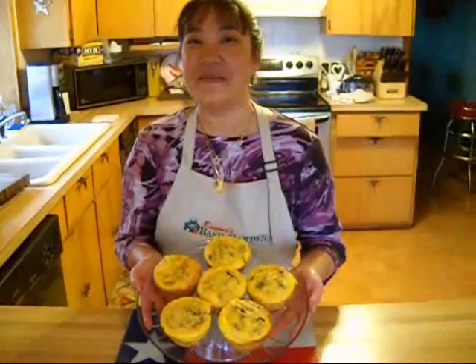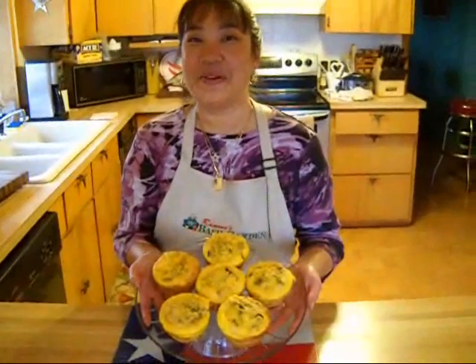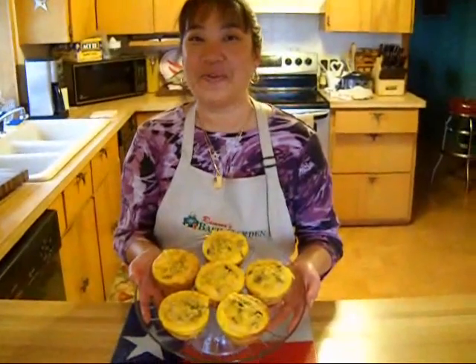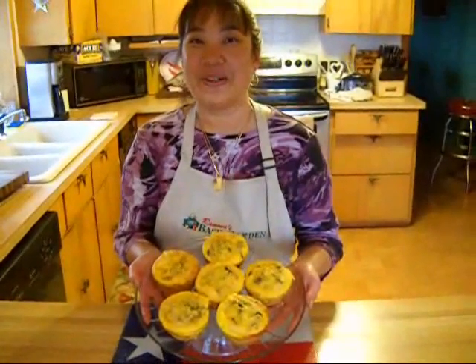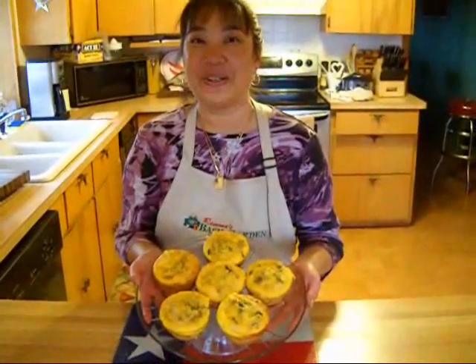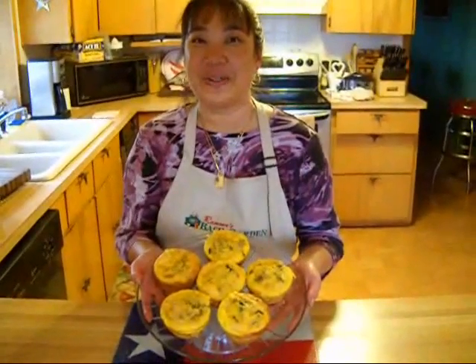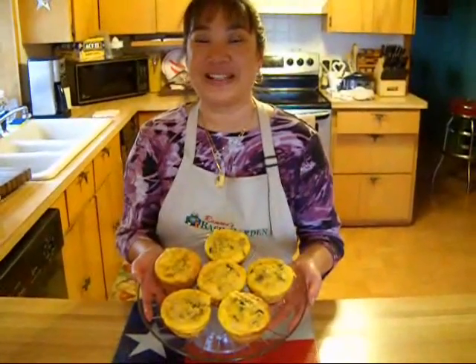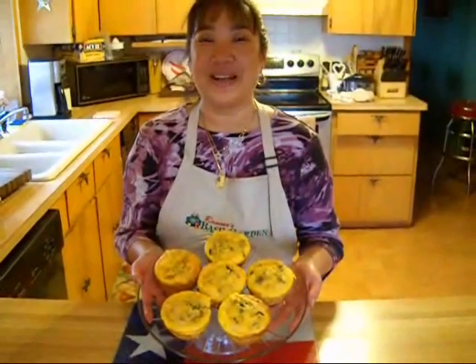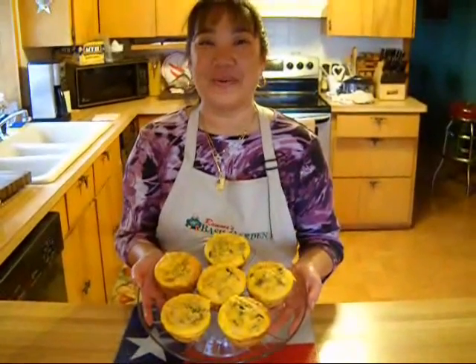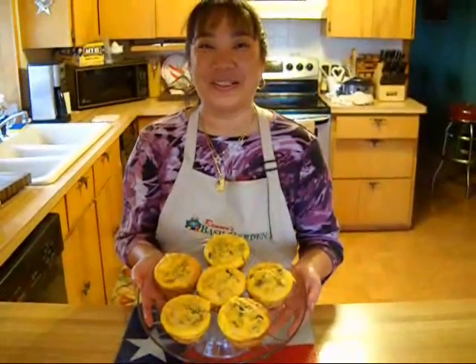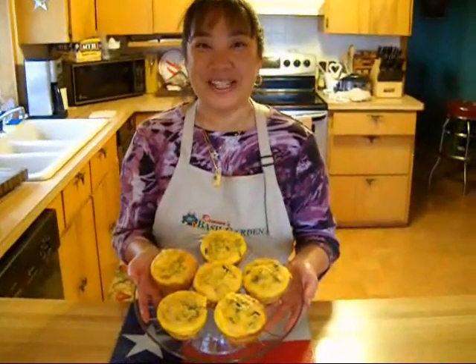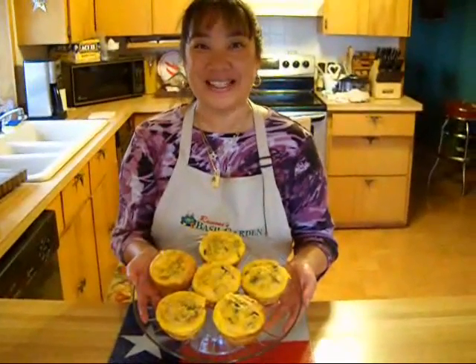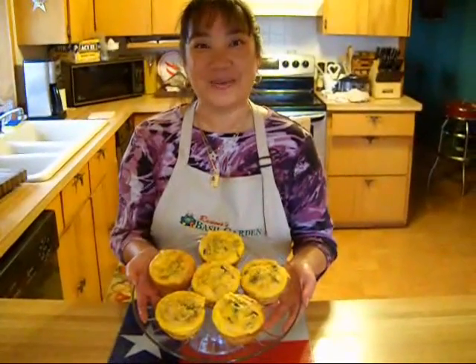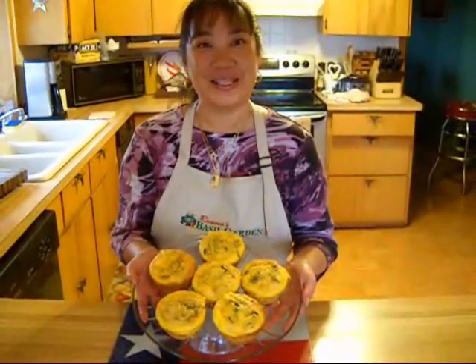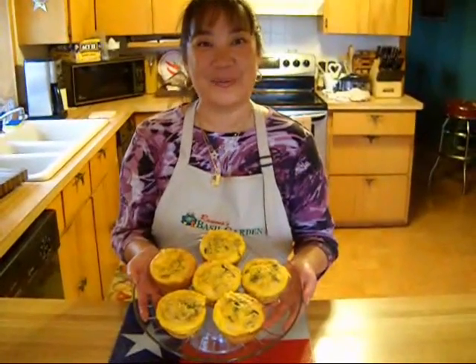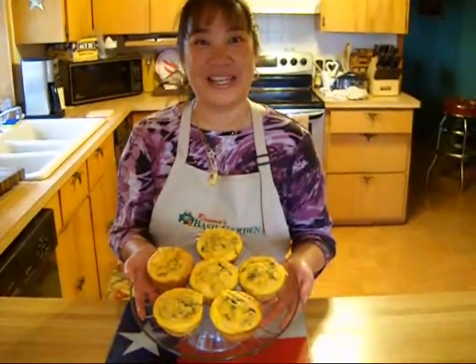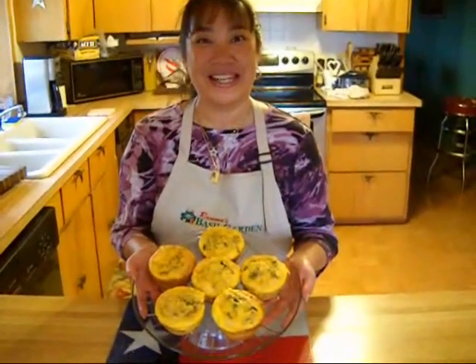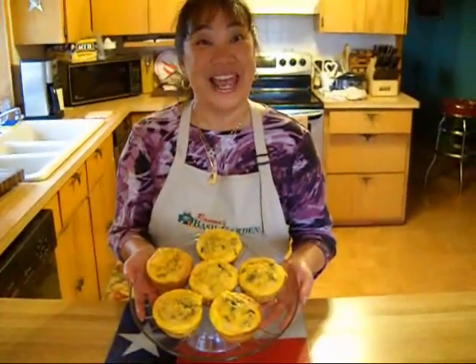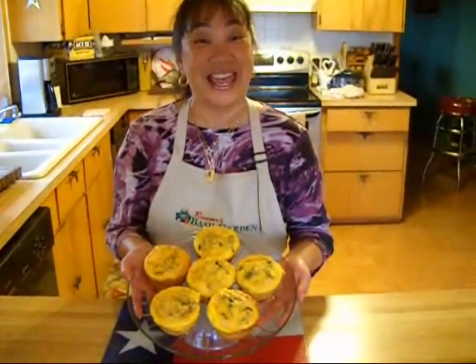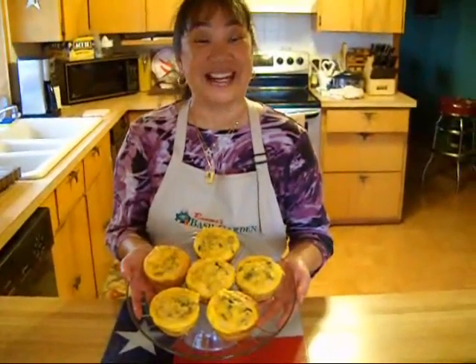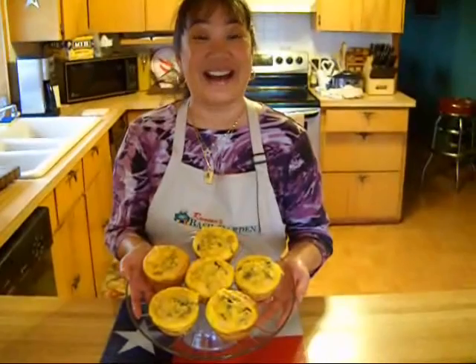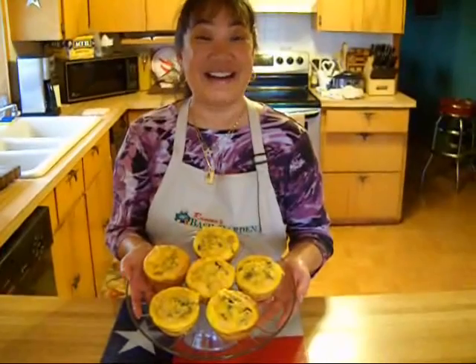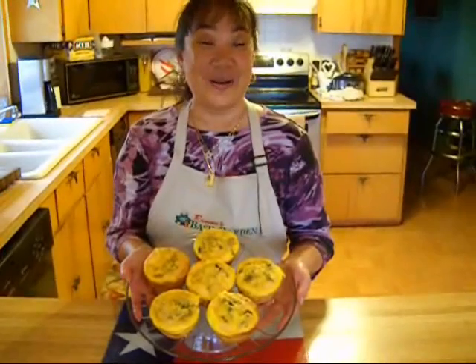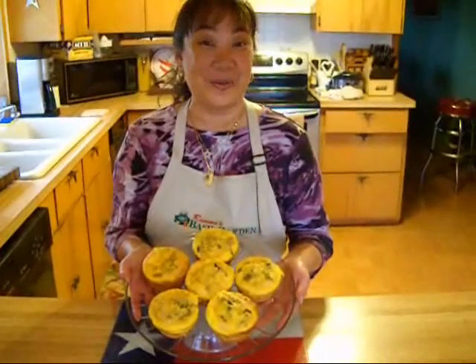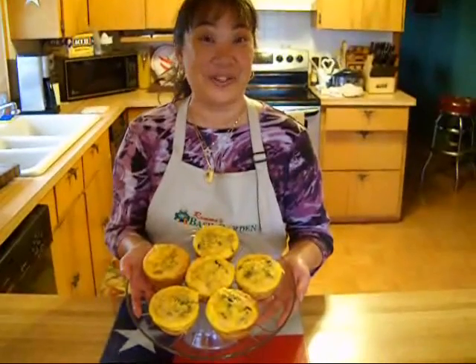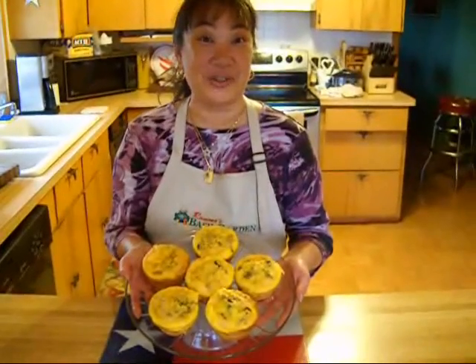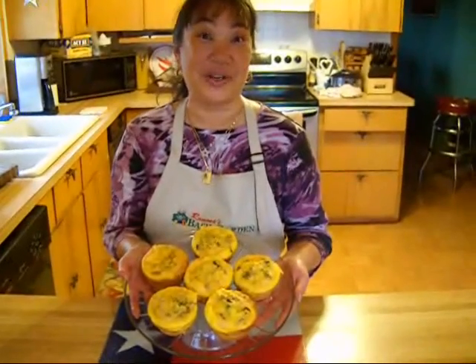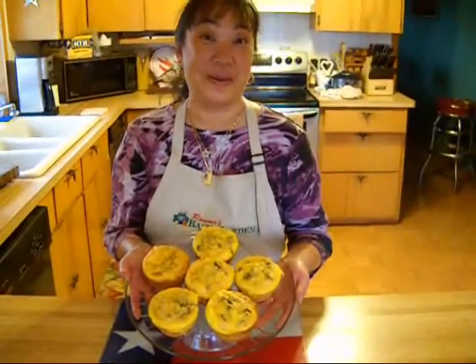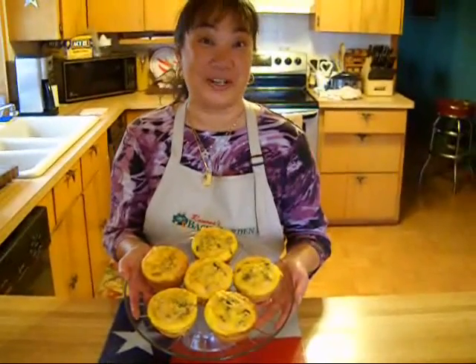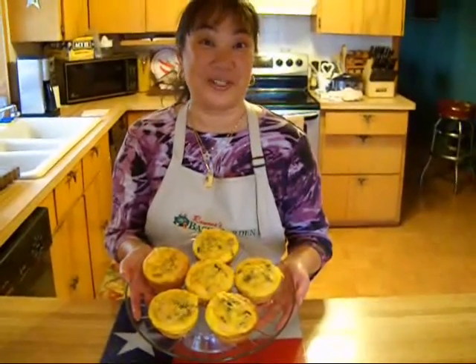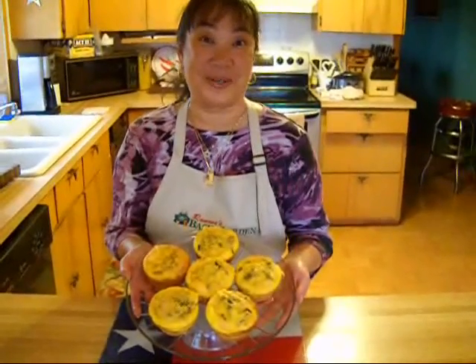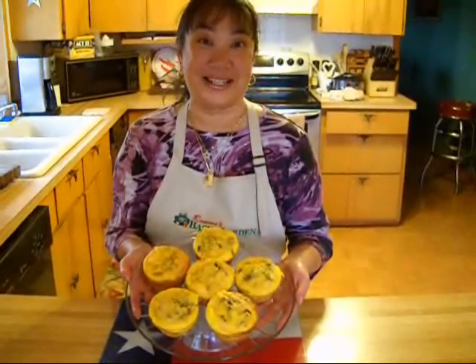I'm Ramona Wurst with Real Texas Recipes and I hope you enjoy my breakfast pies.